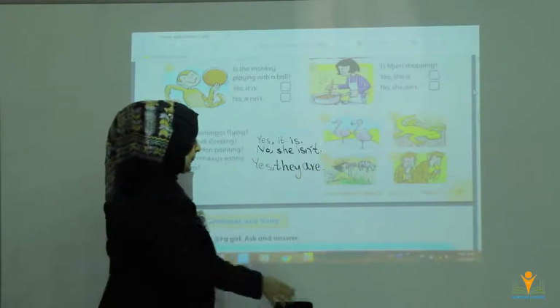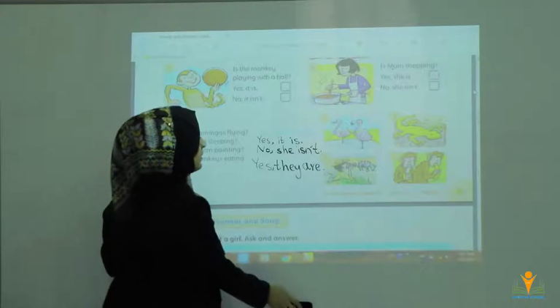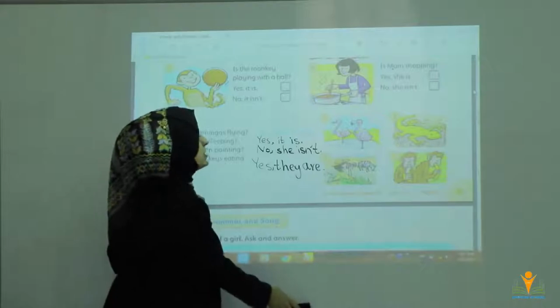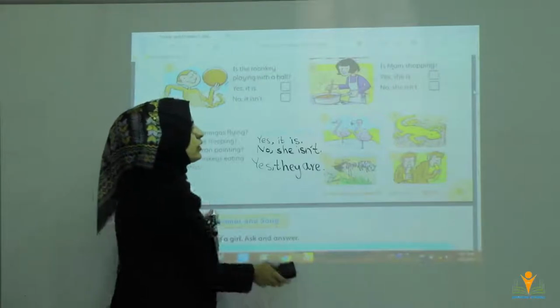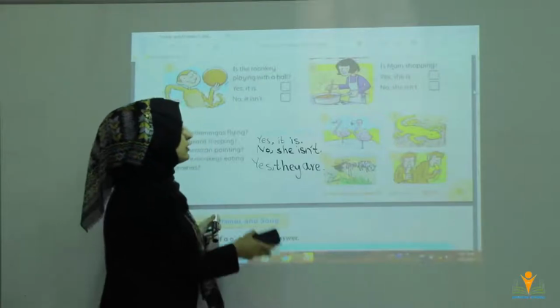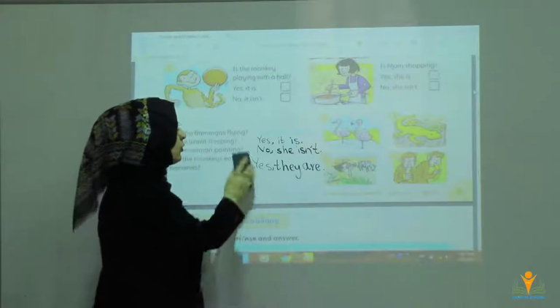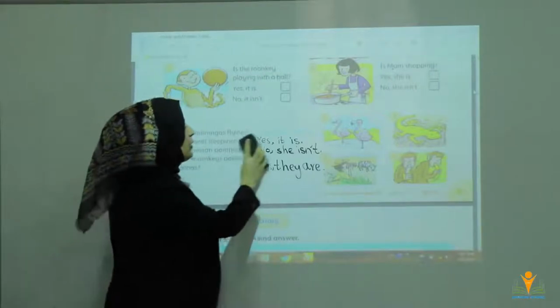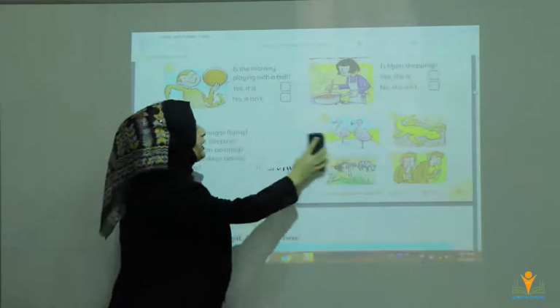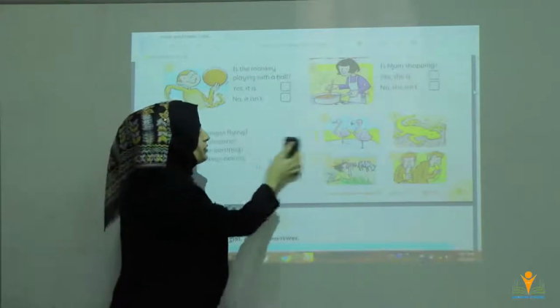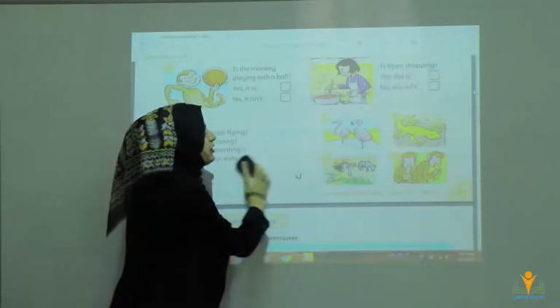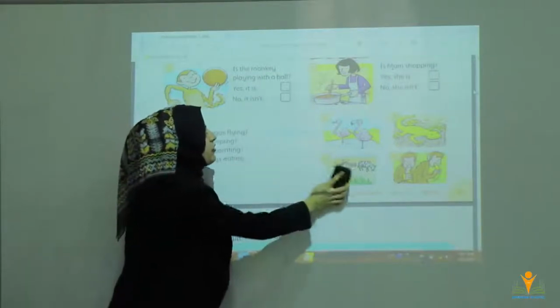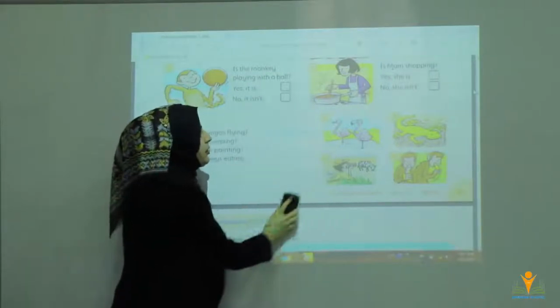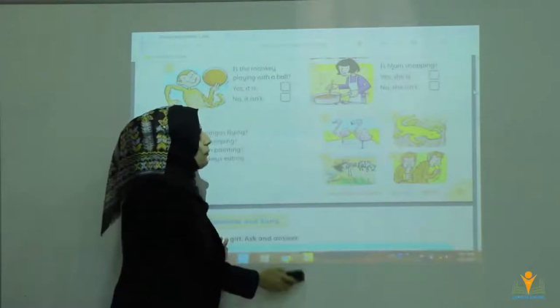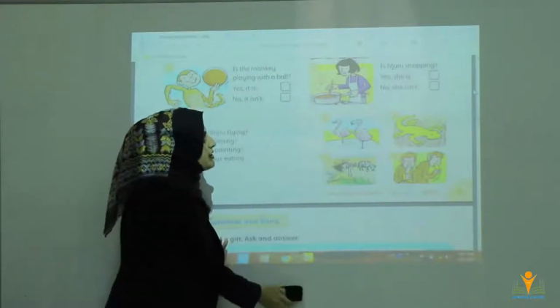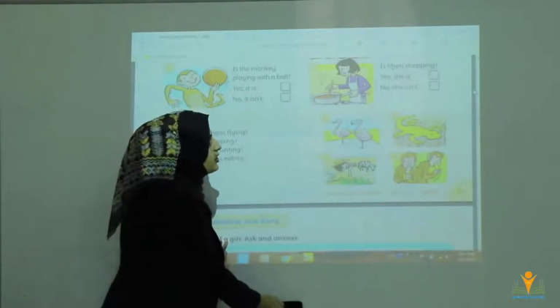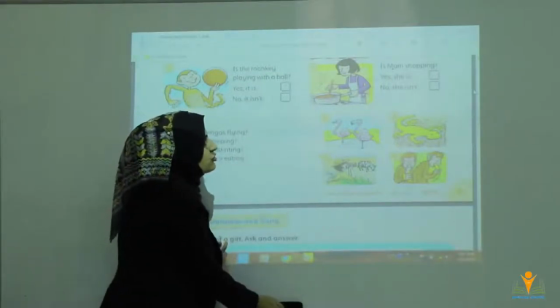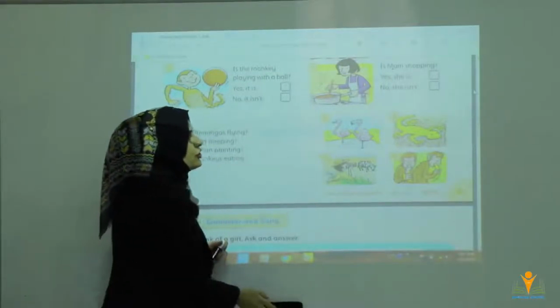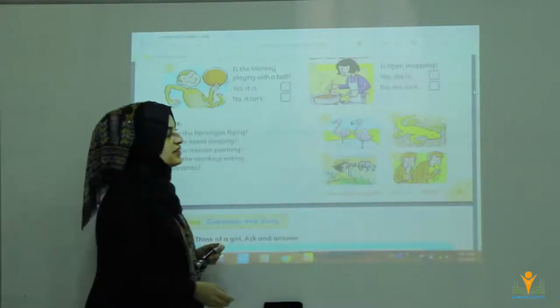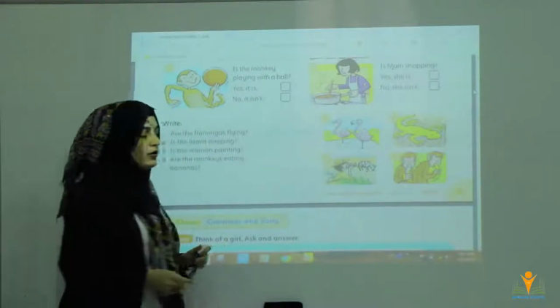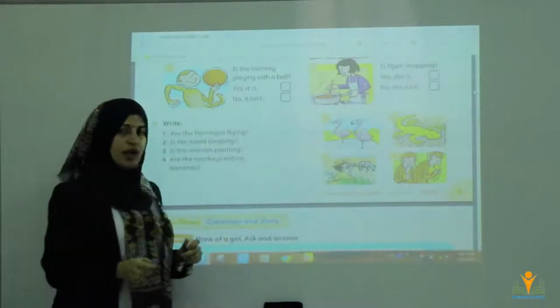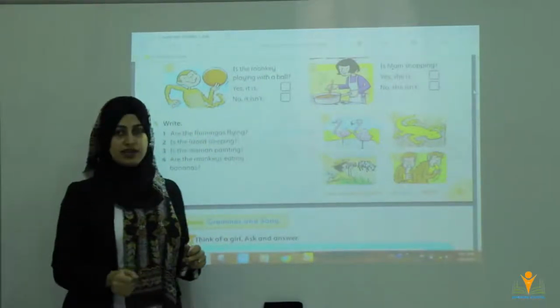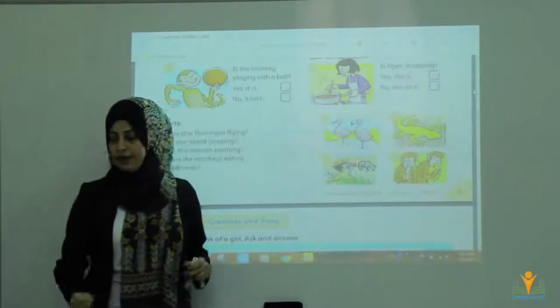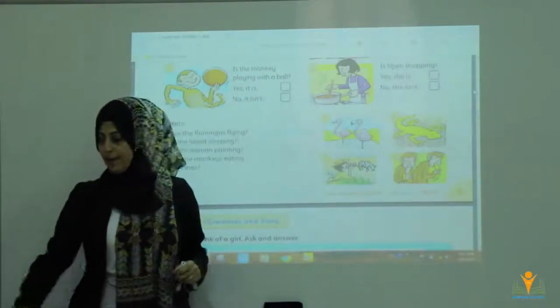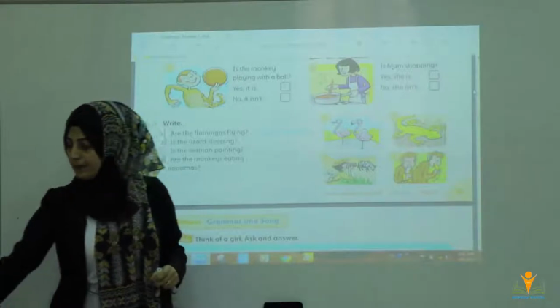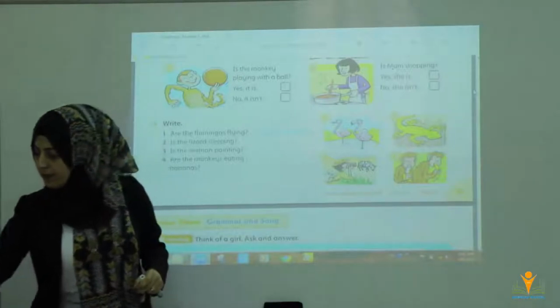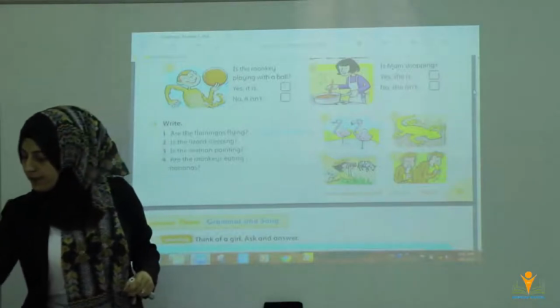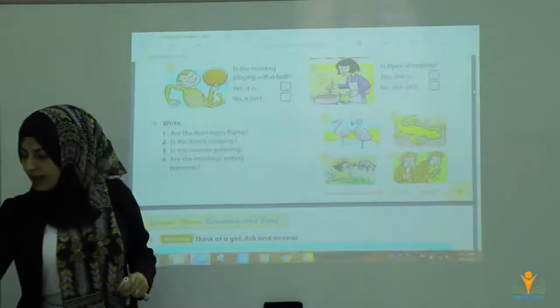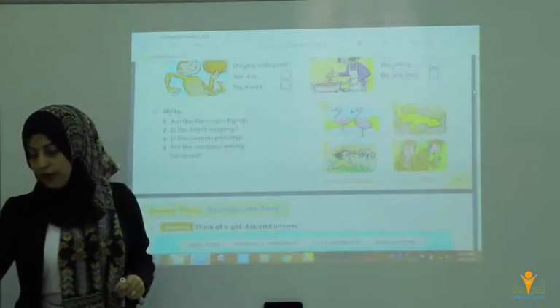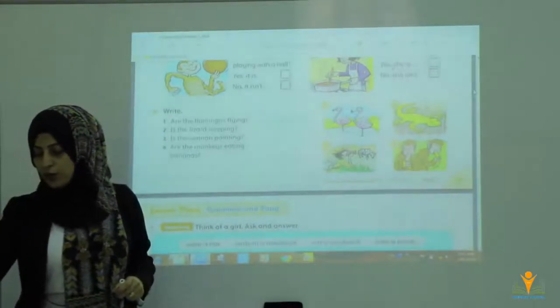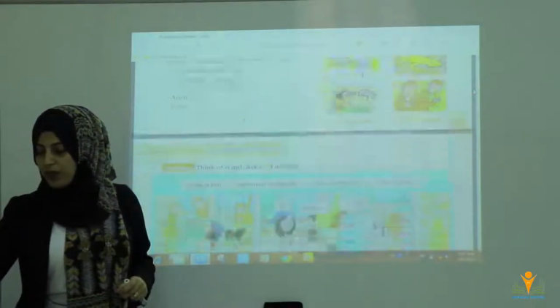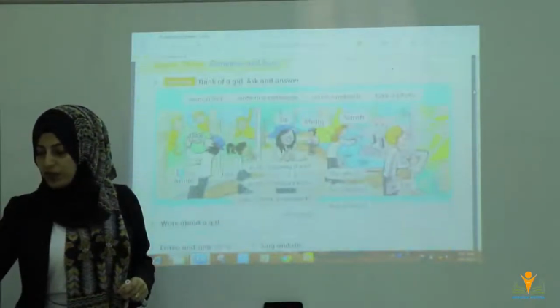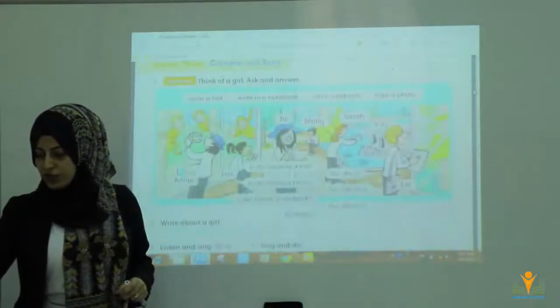These were all about the grammar — present continuous, how to answer questions and how to make a question.